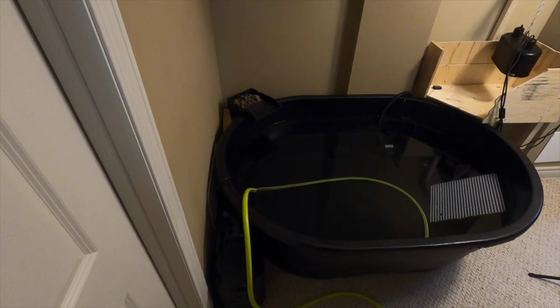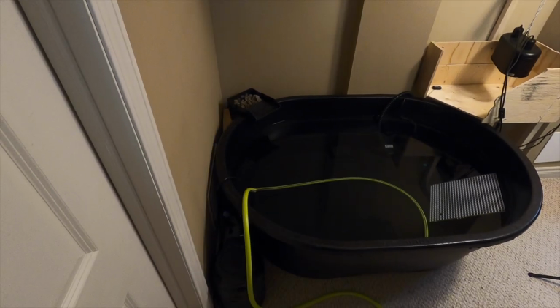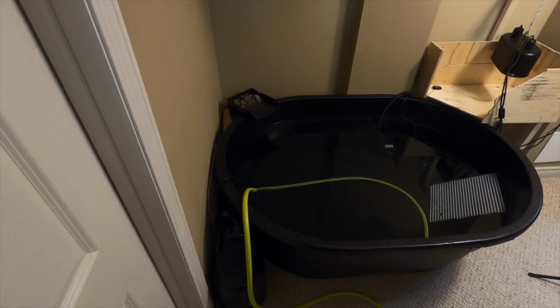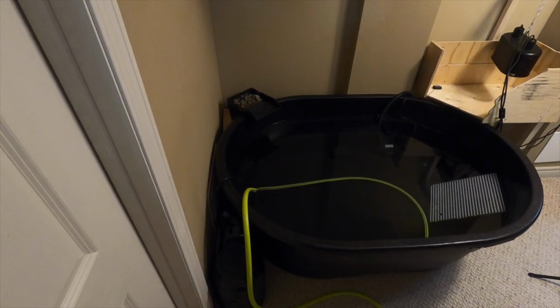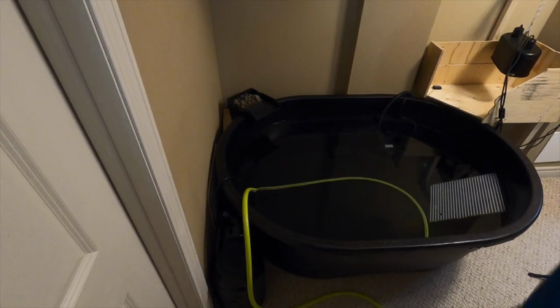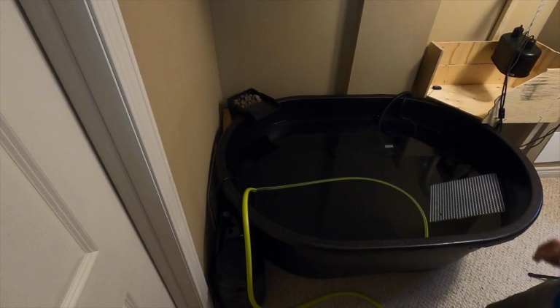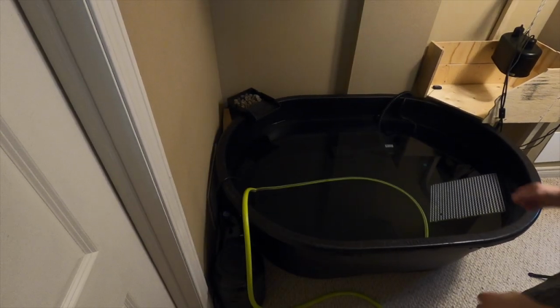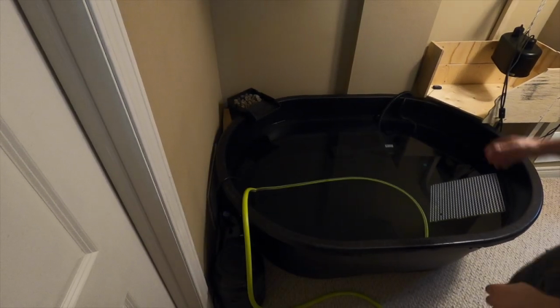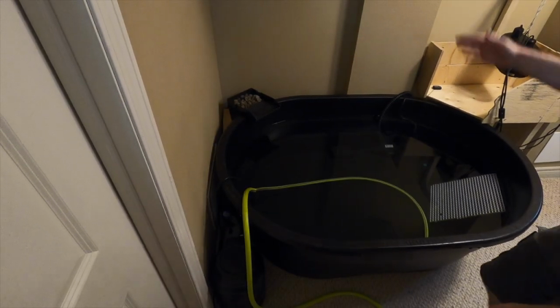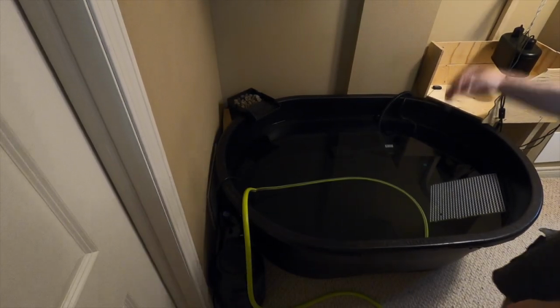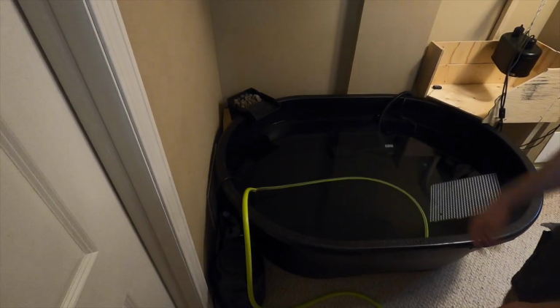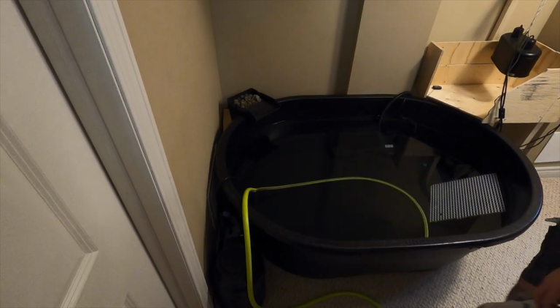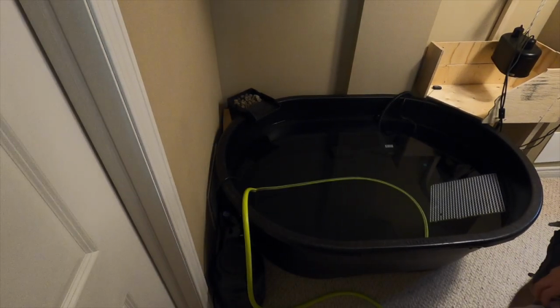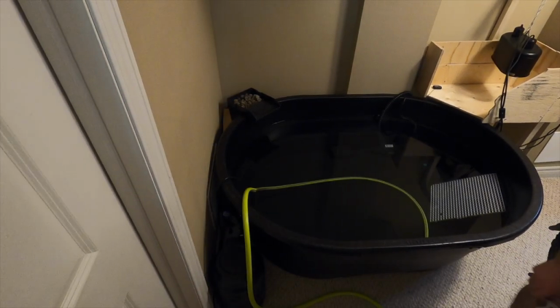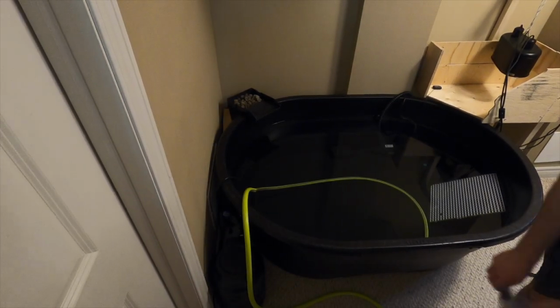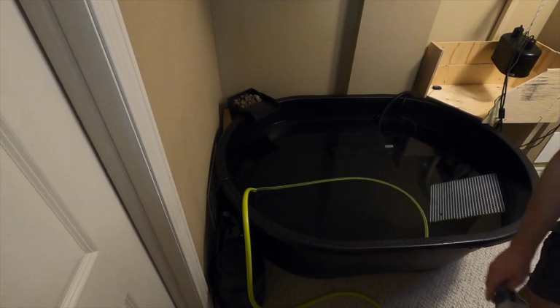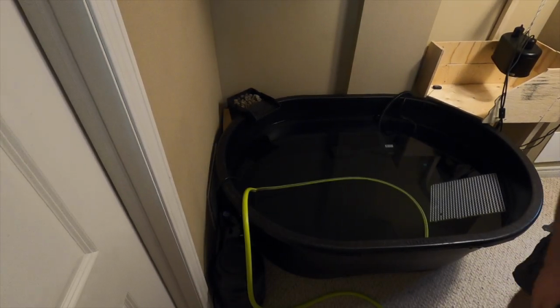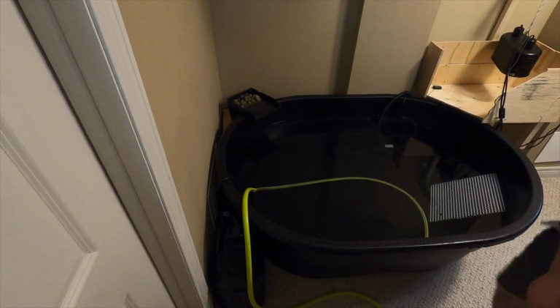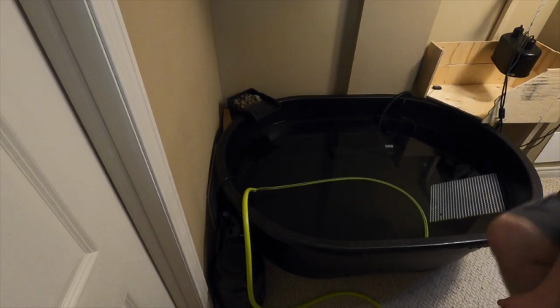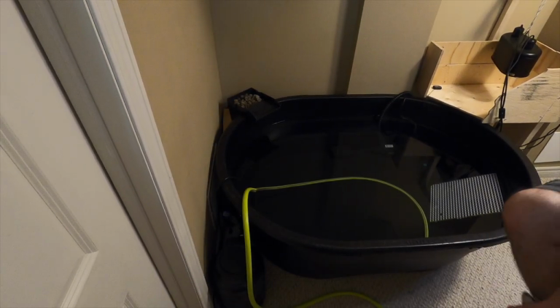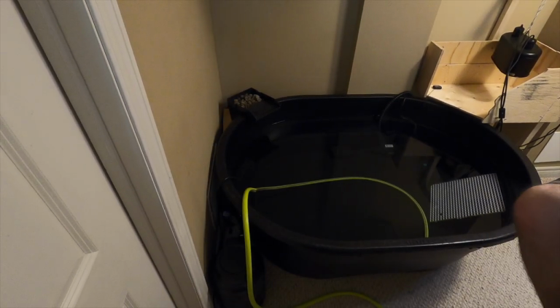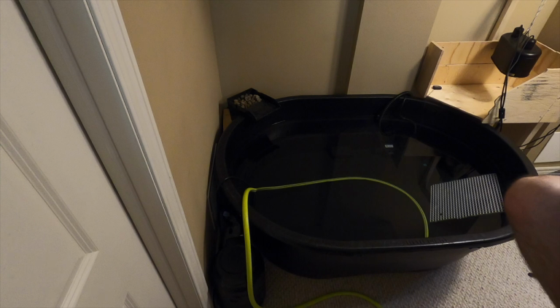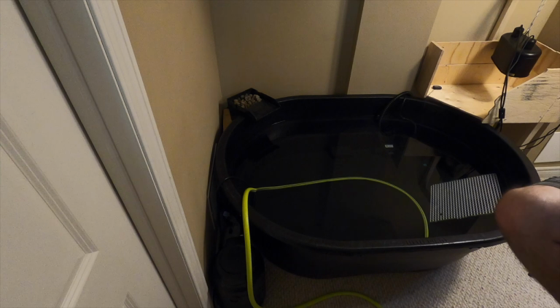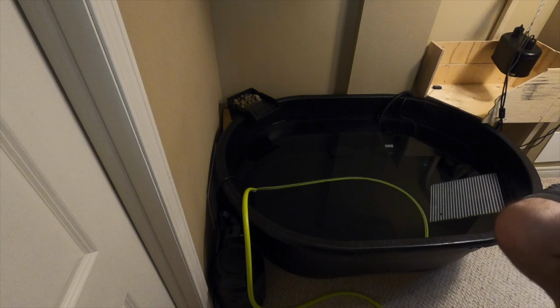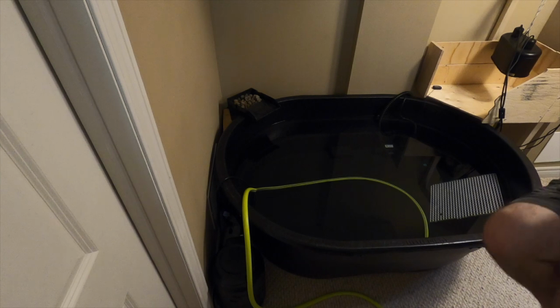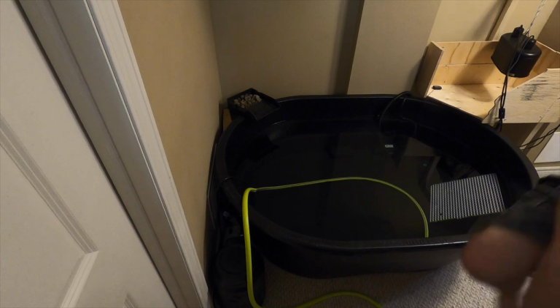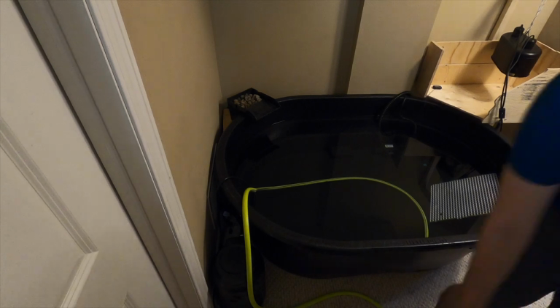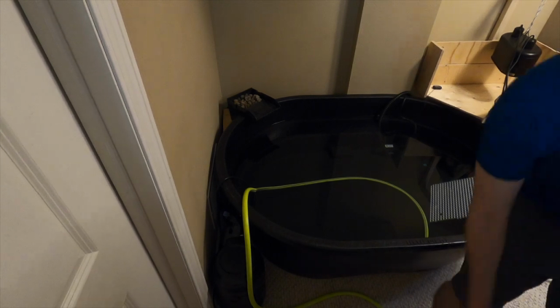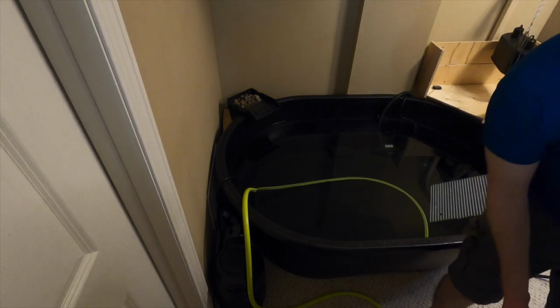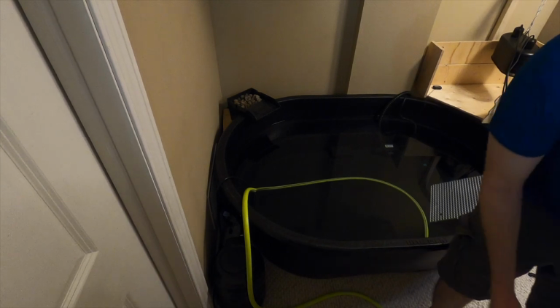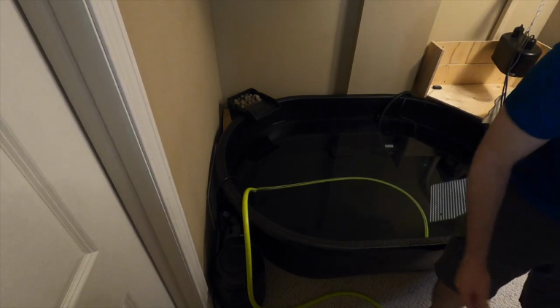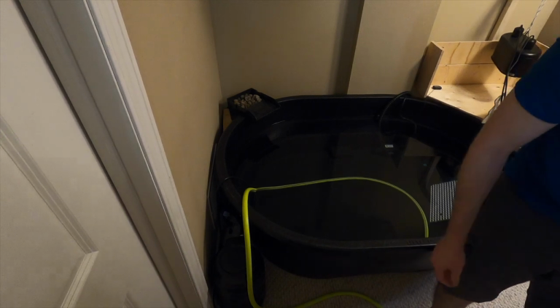I'm going to go in the back to feed these cables all the way through.